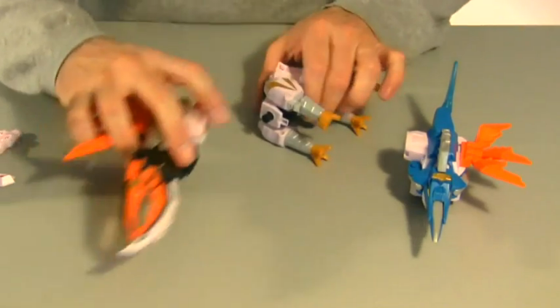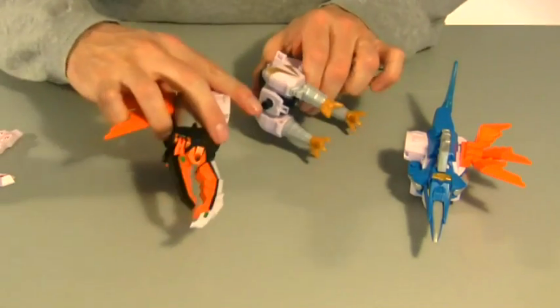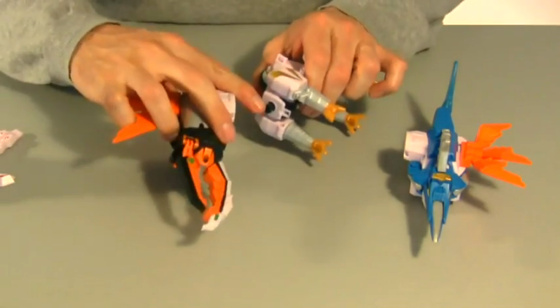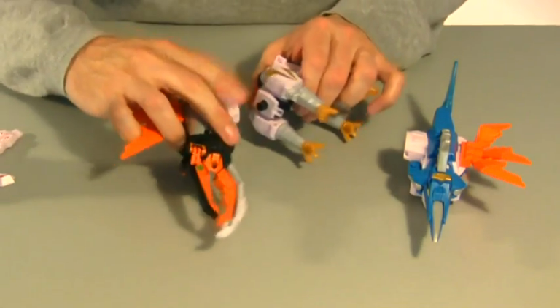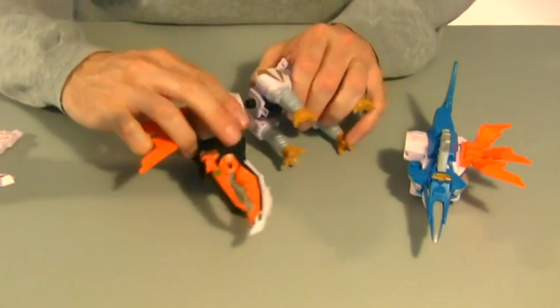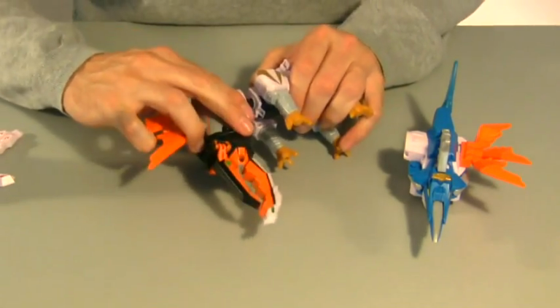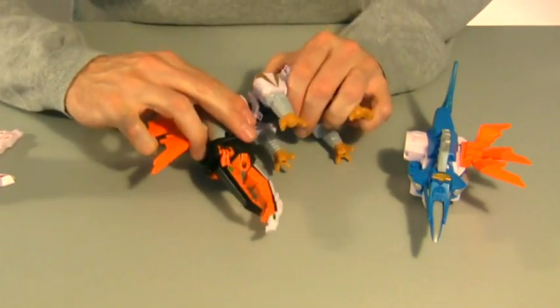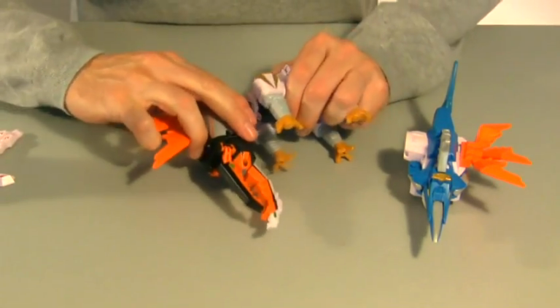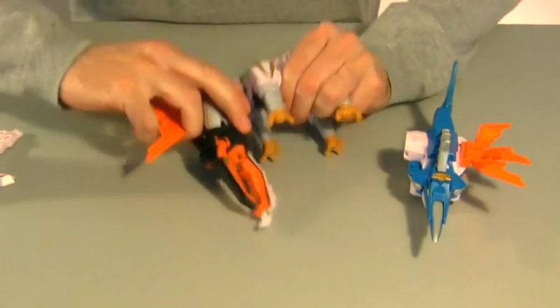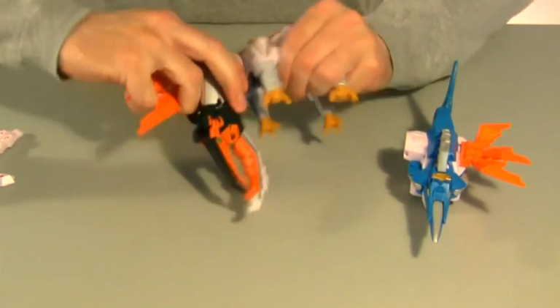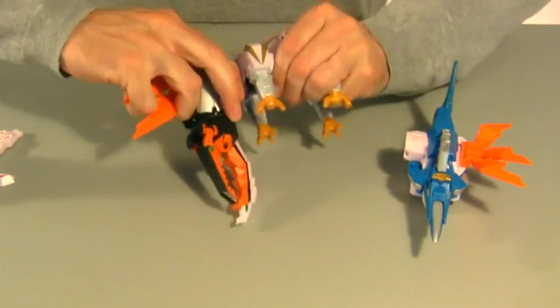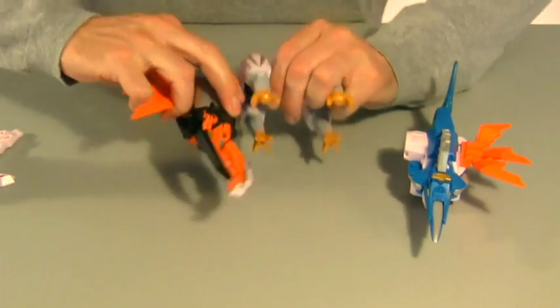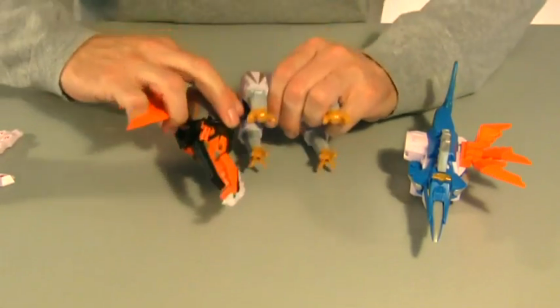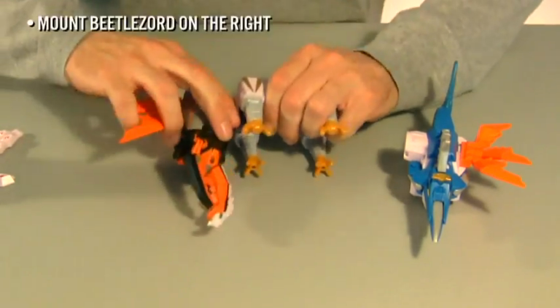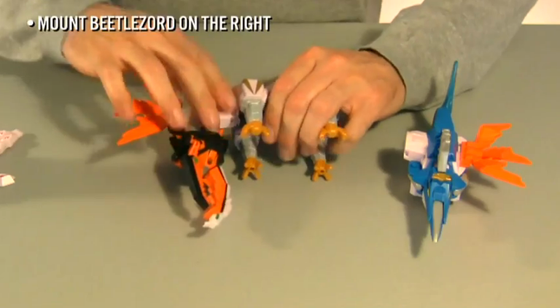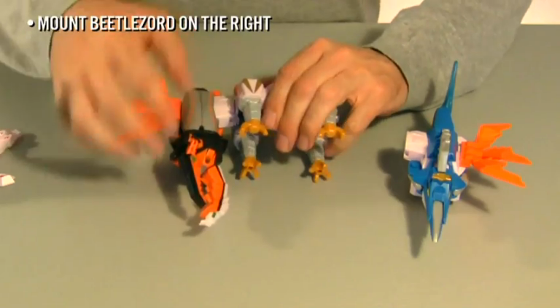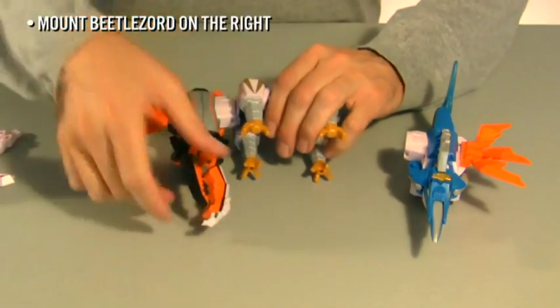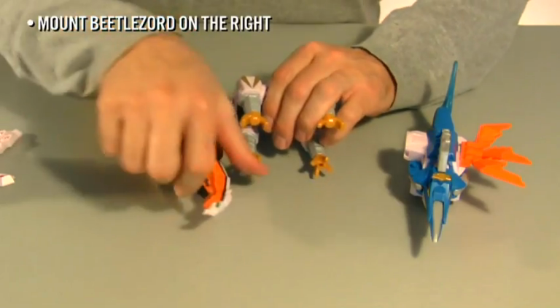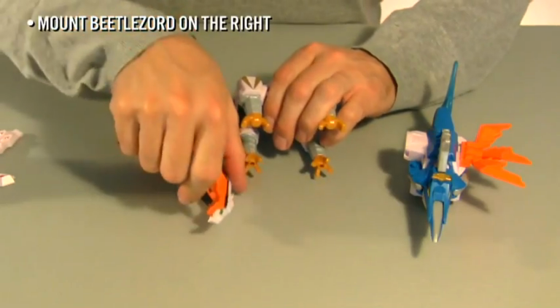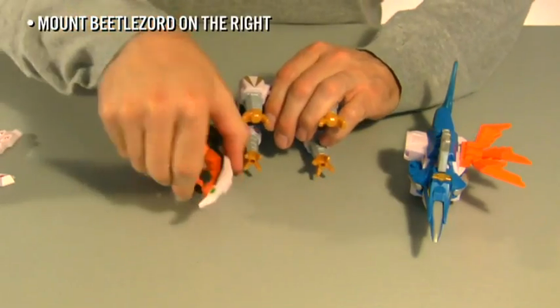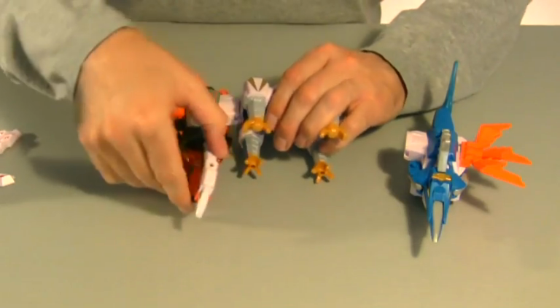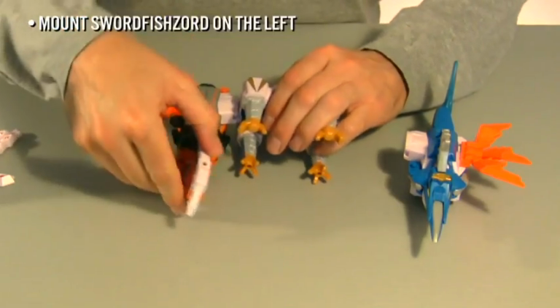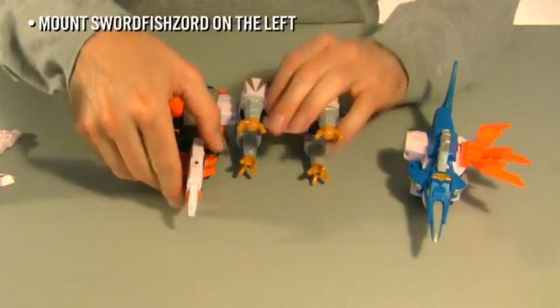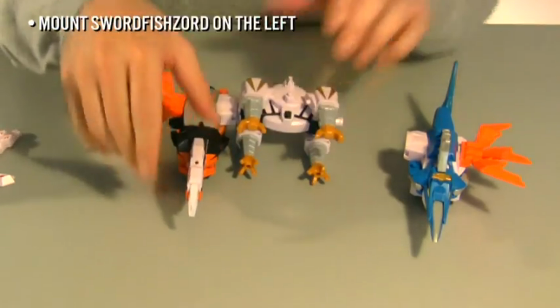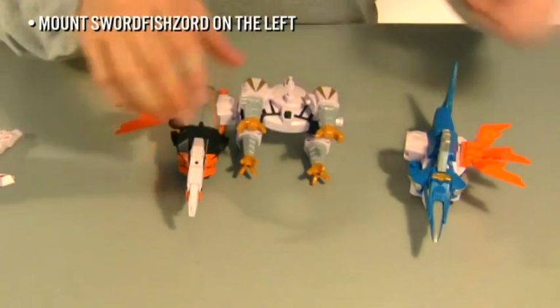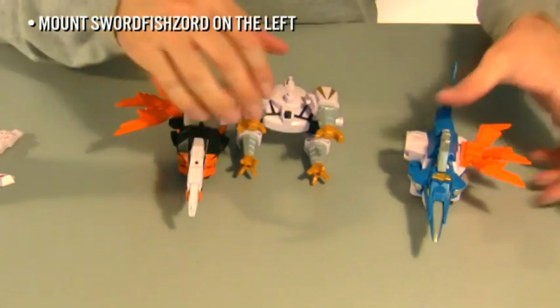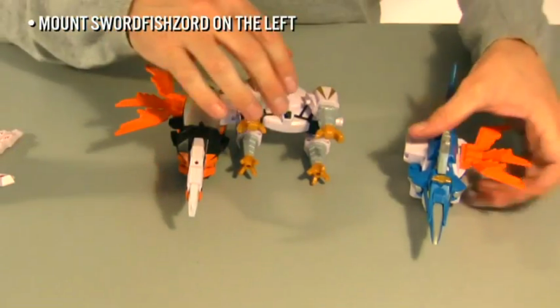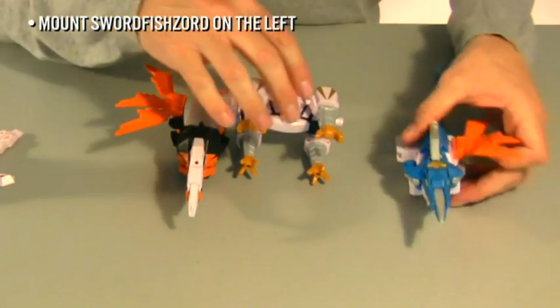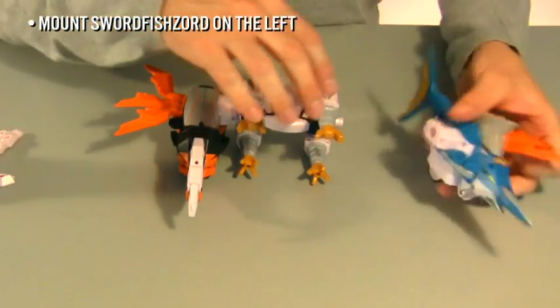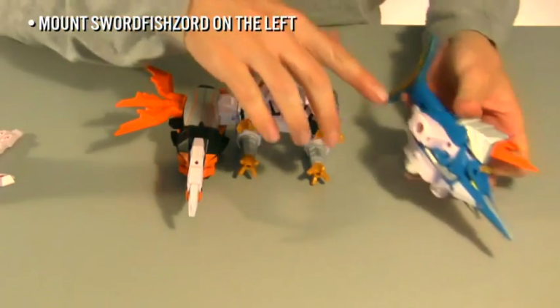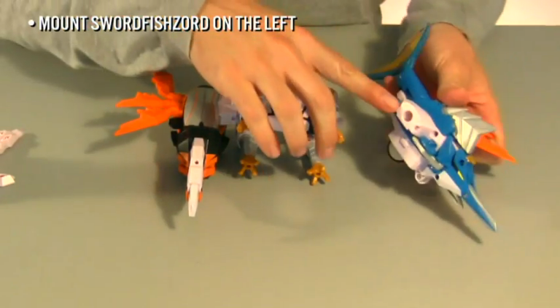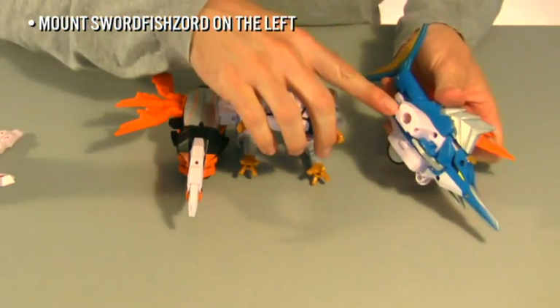Now, assemble the upper carriage. Mount Beetlezord on the right, Swordfishzord on the left.